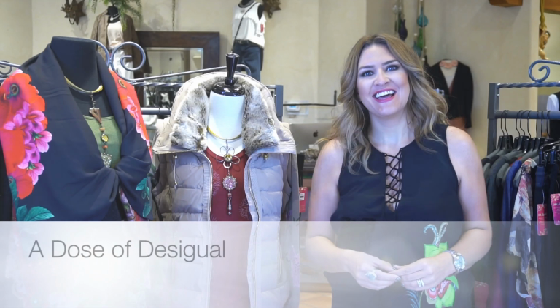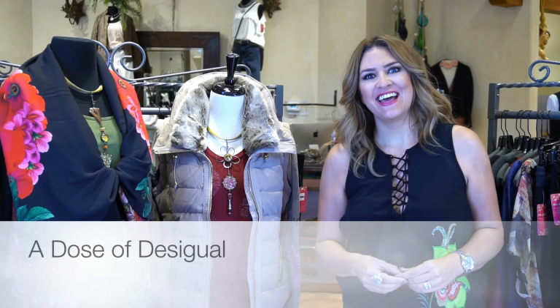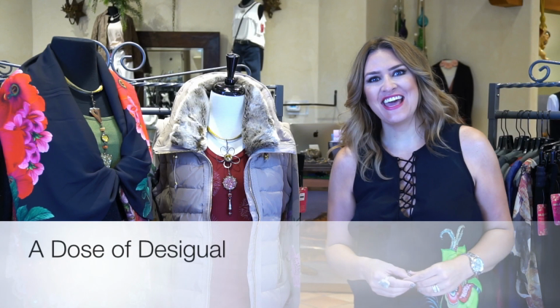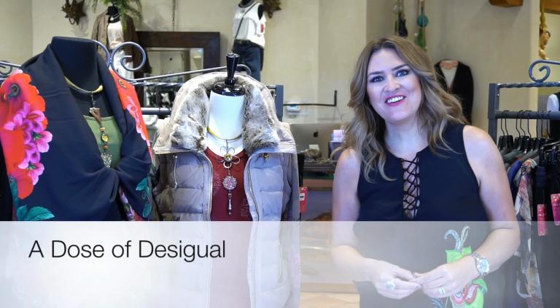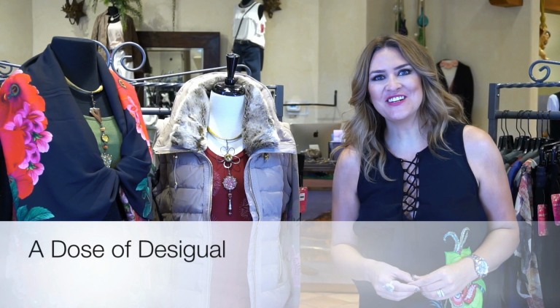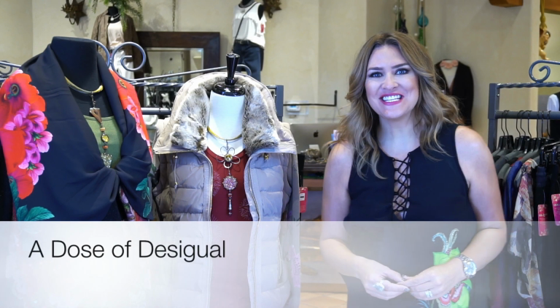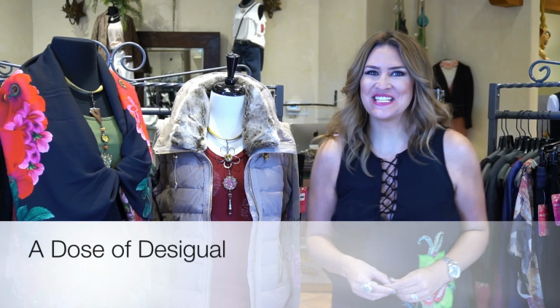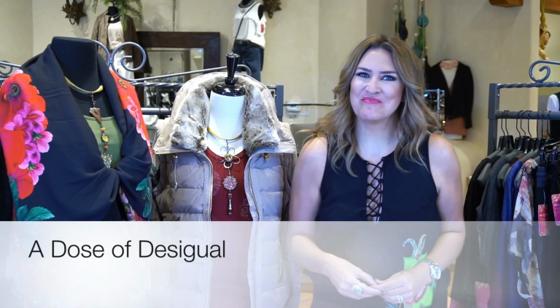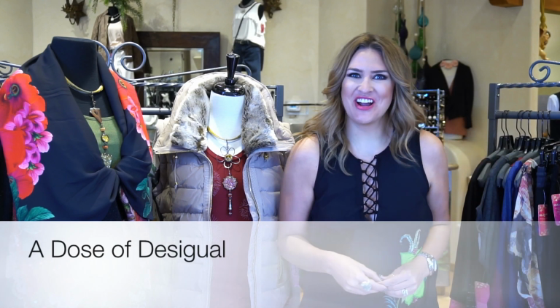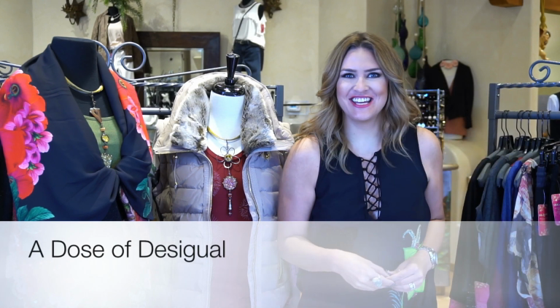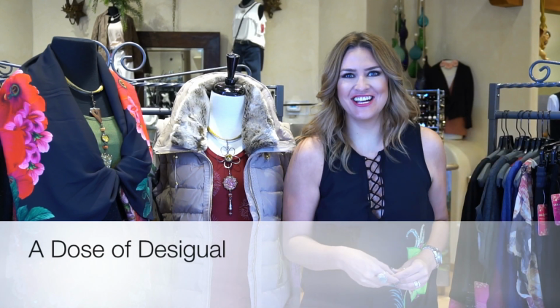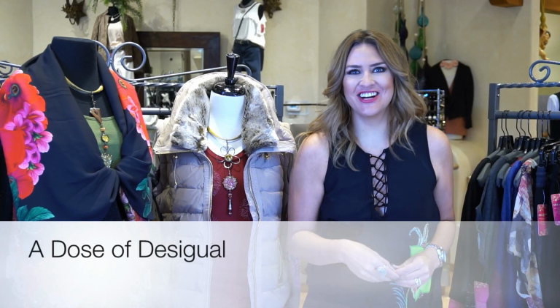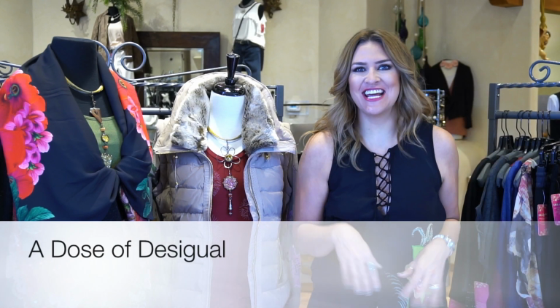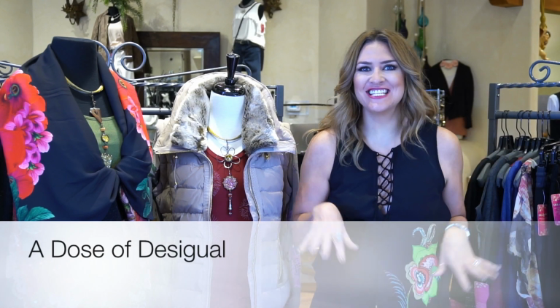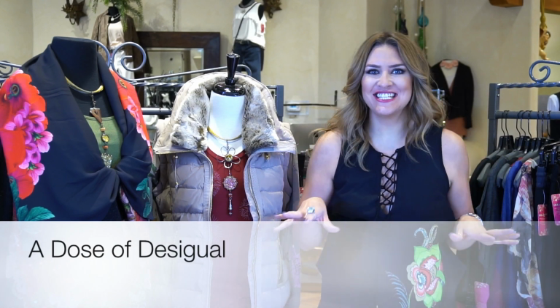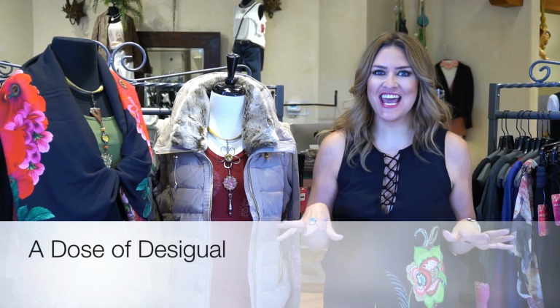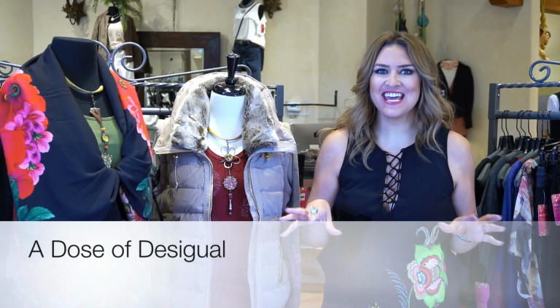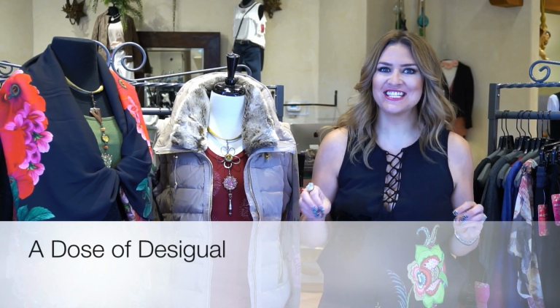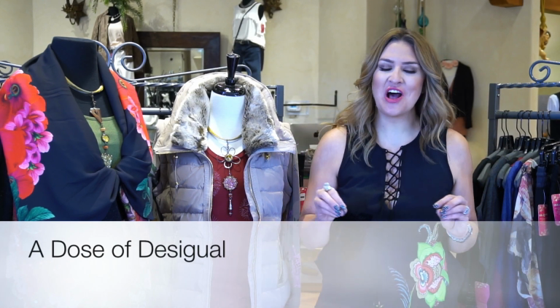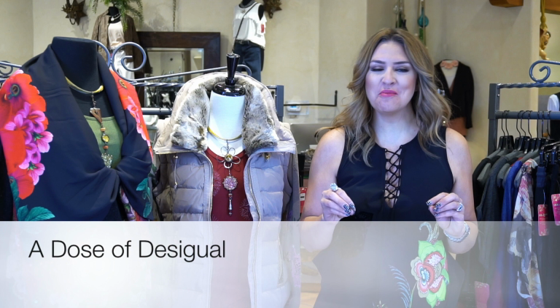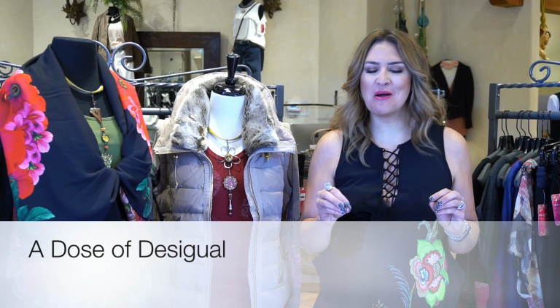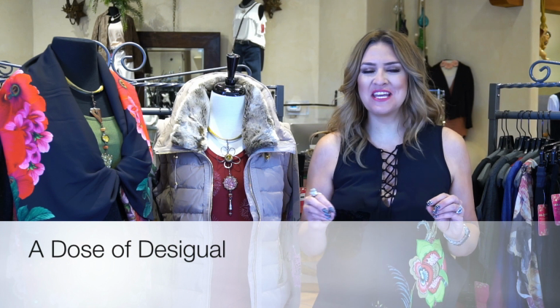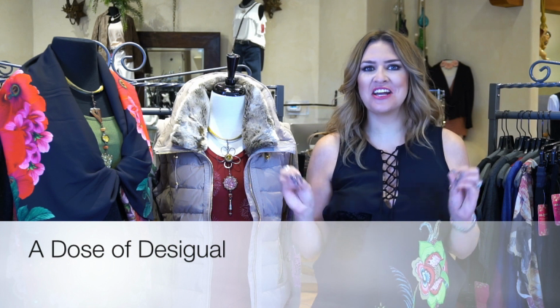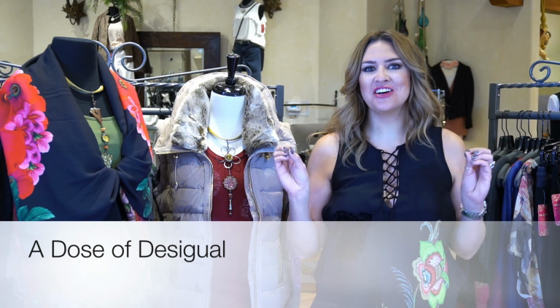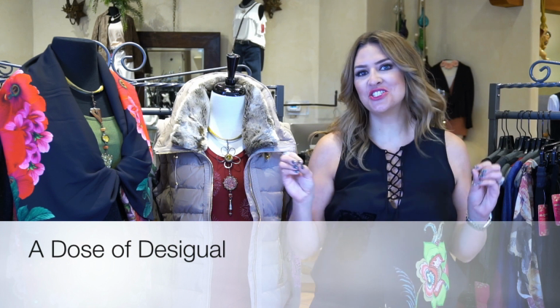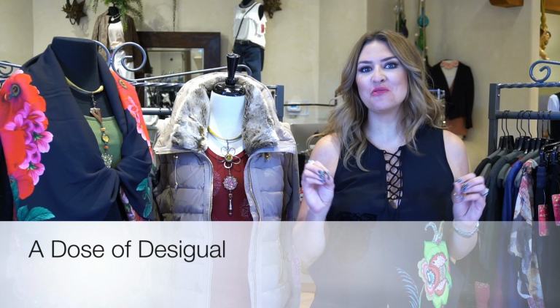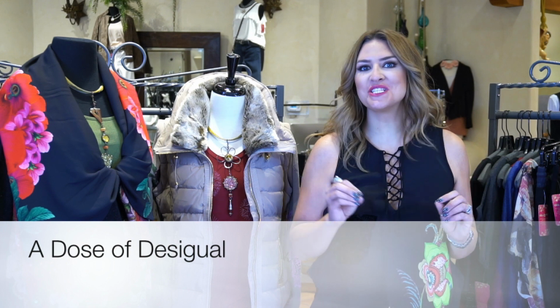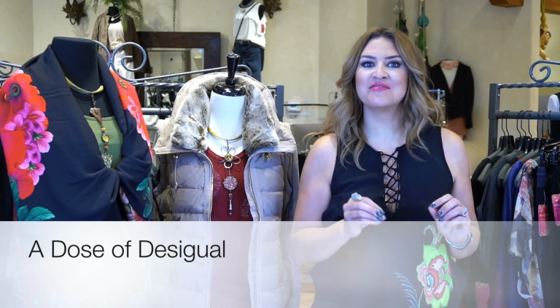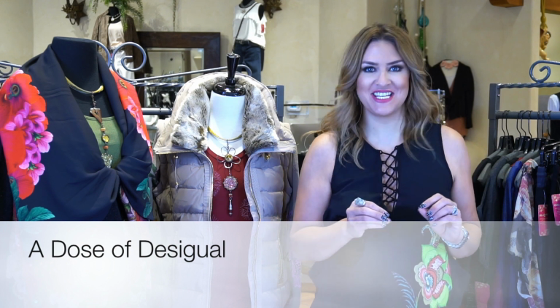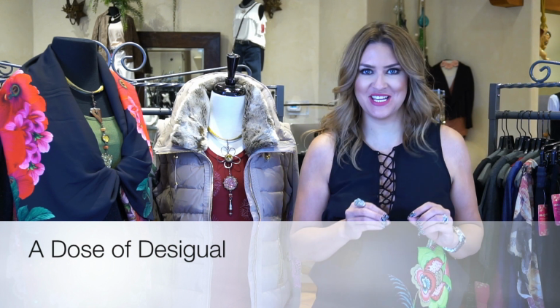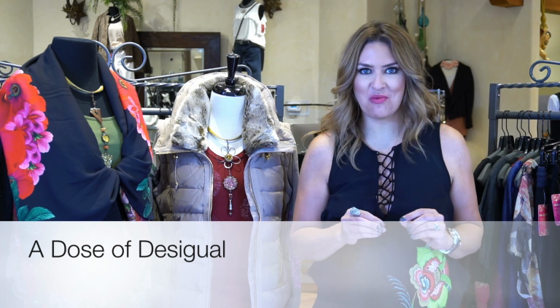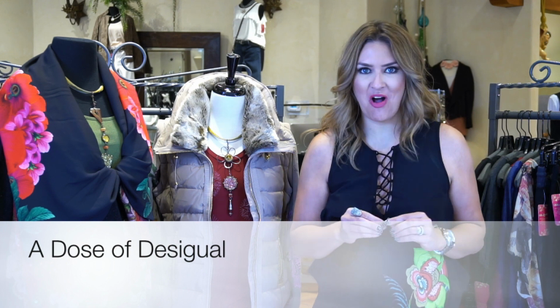Hey girls, it's Mariah here, and today it is all about getting a dose of Desigual.